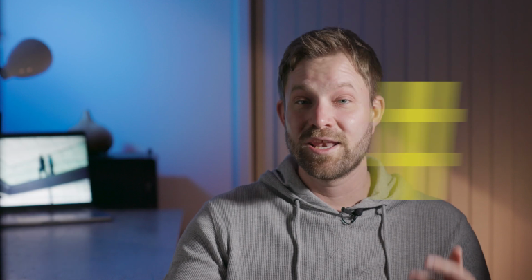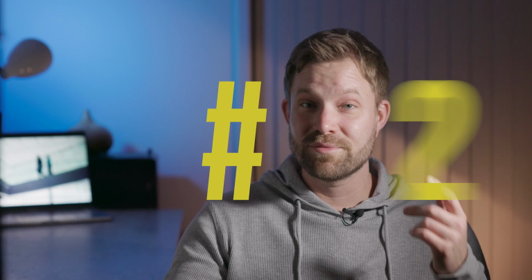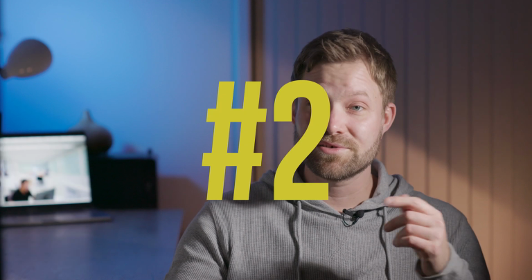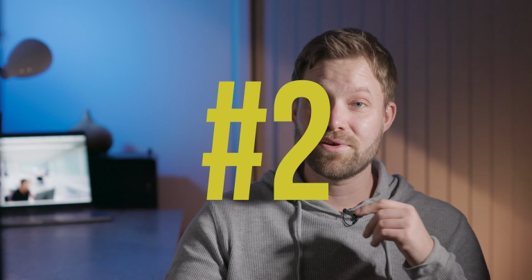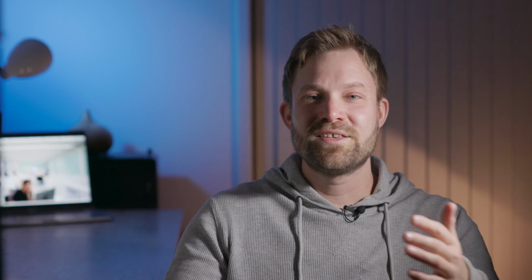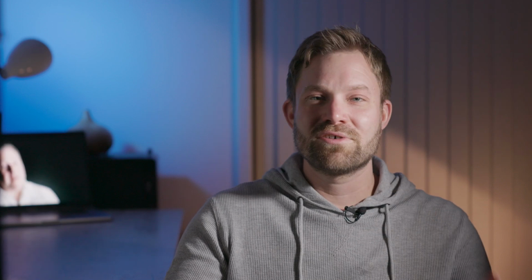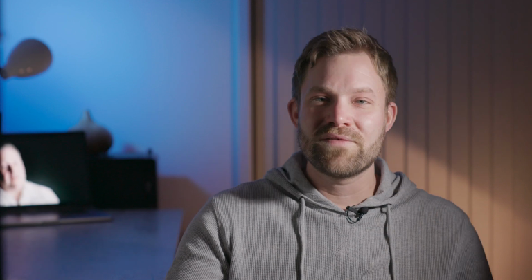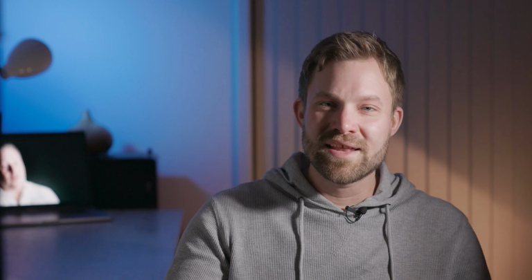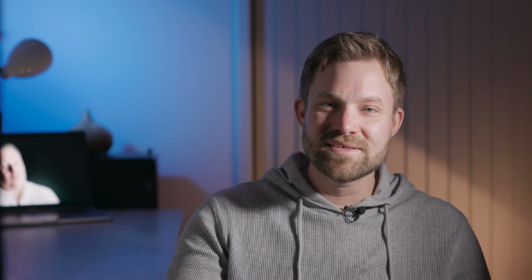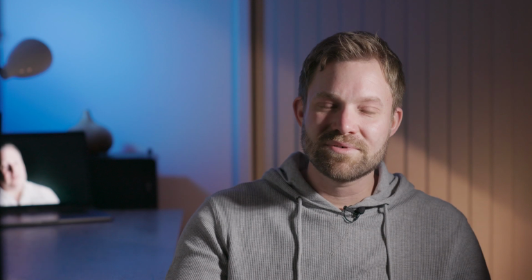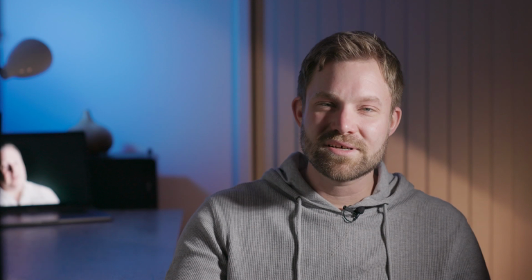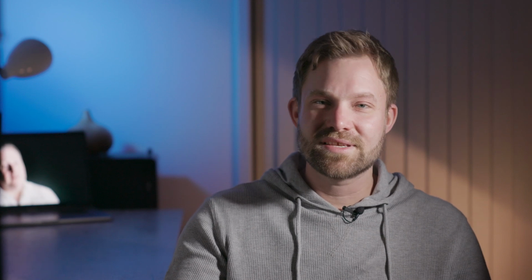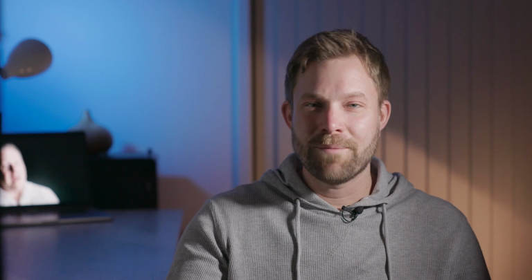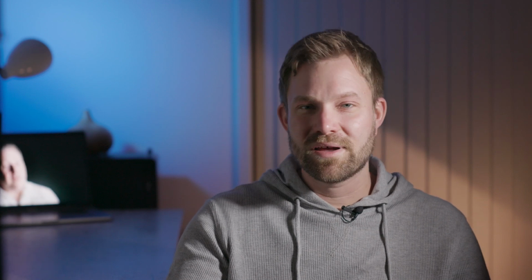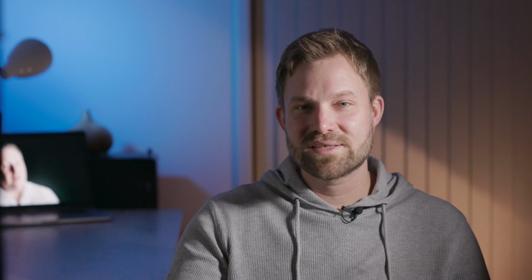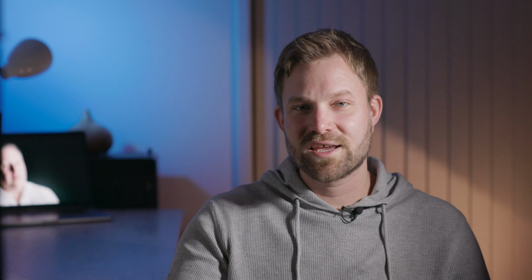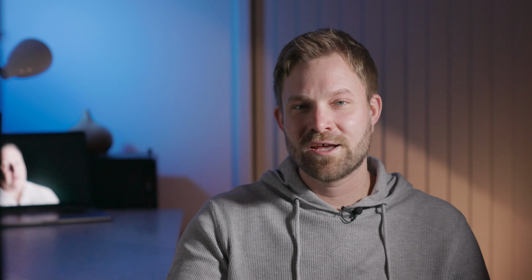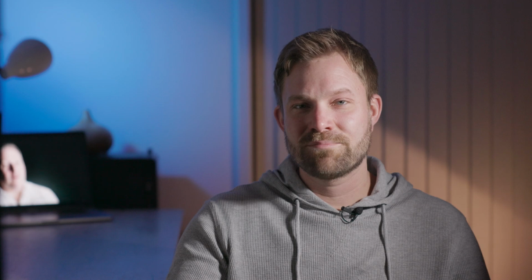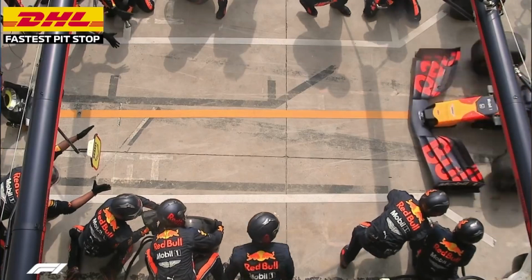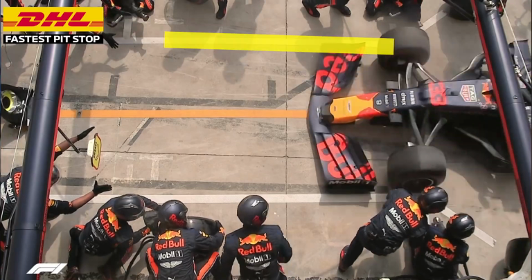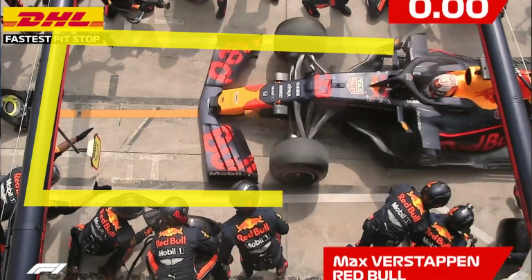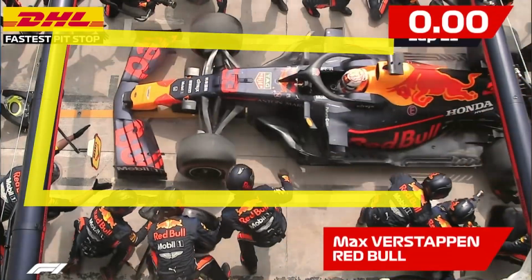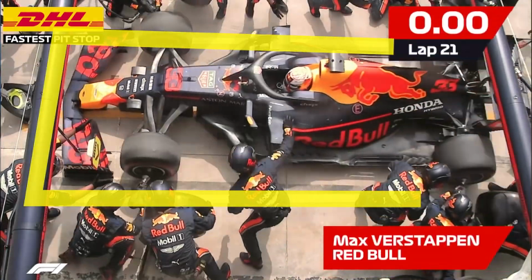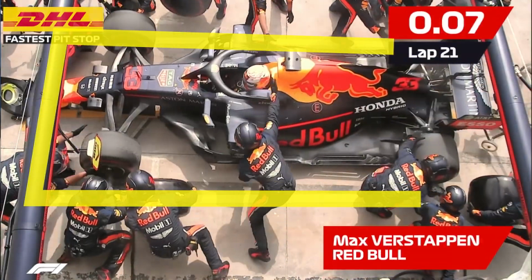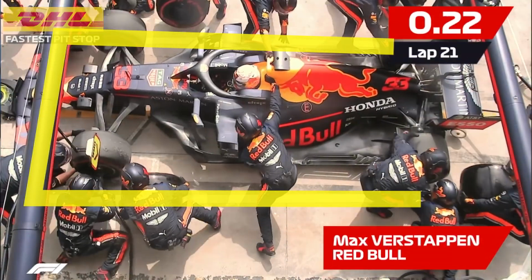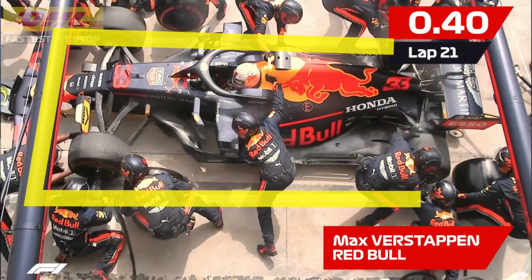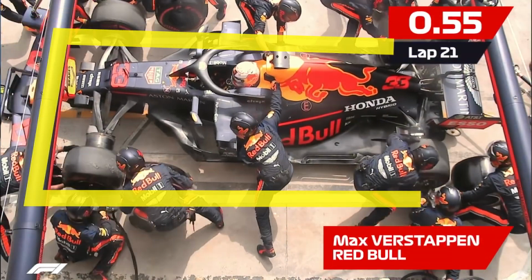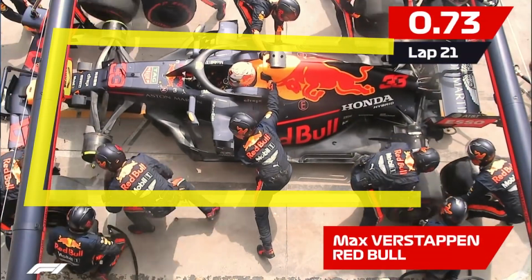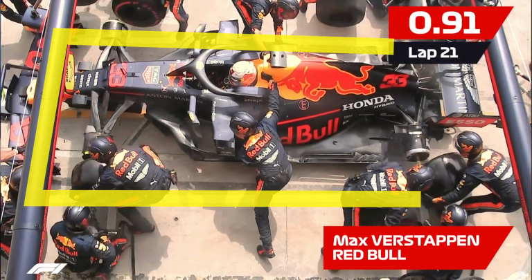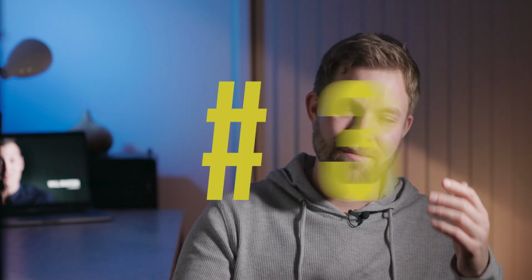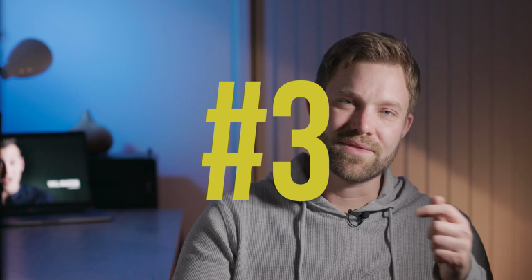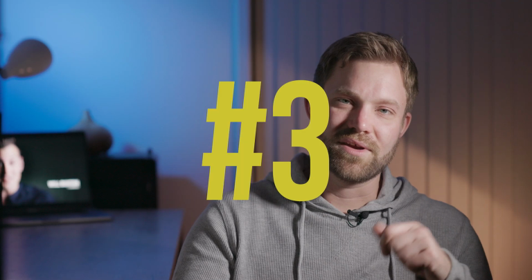Number two: the driver enters the box and parks the car precisely within the designated area.